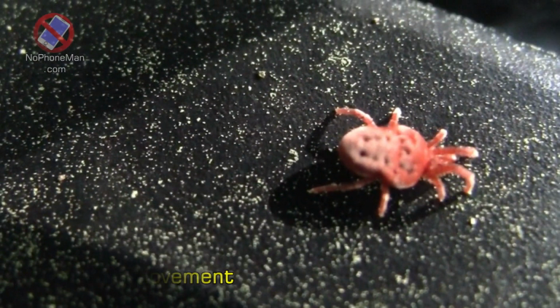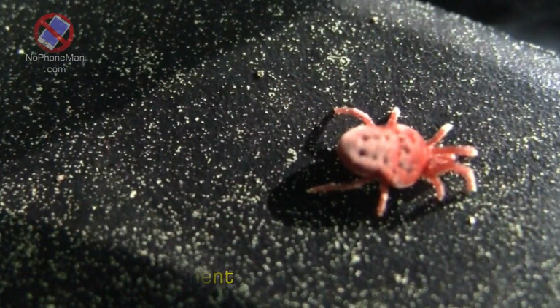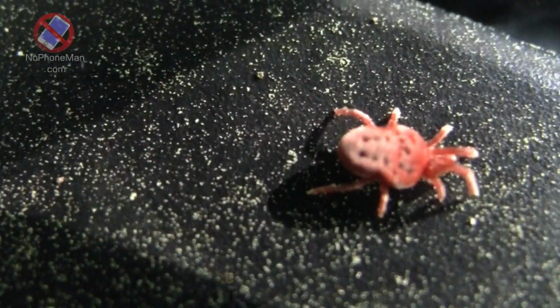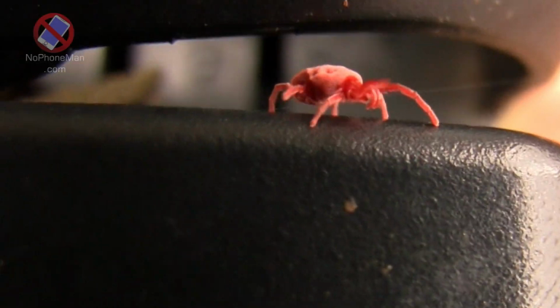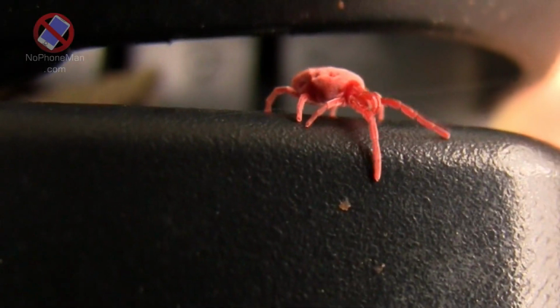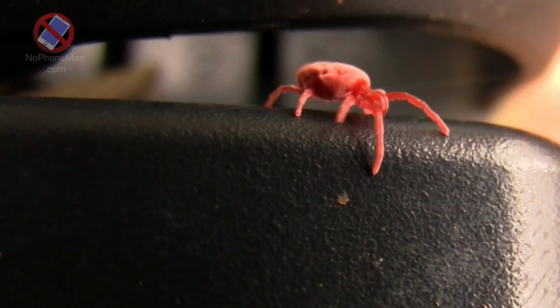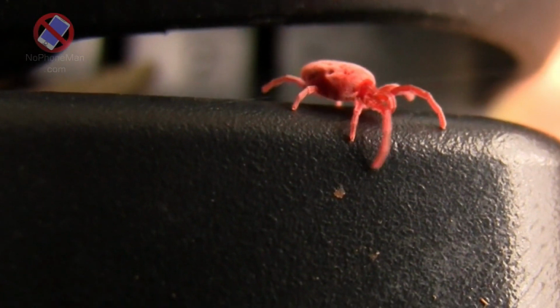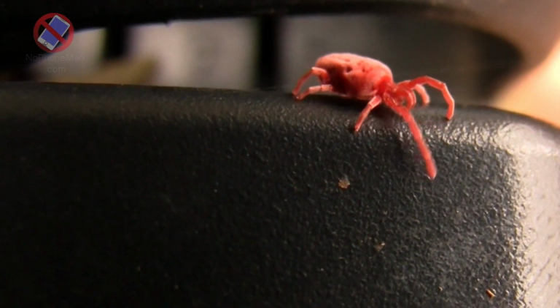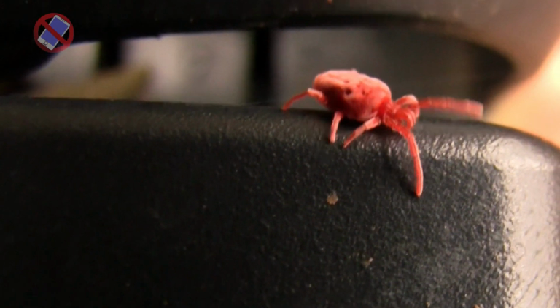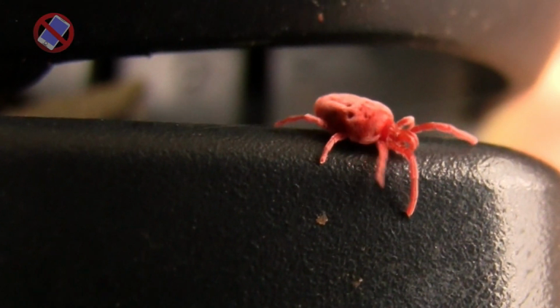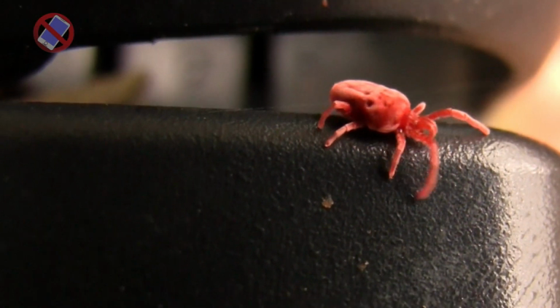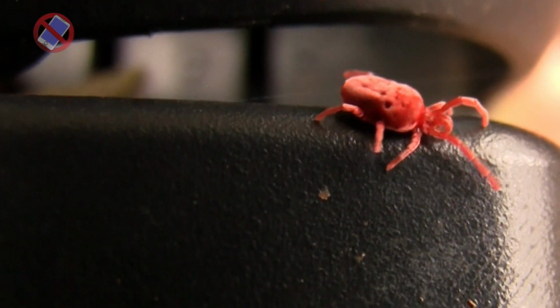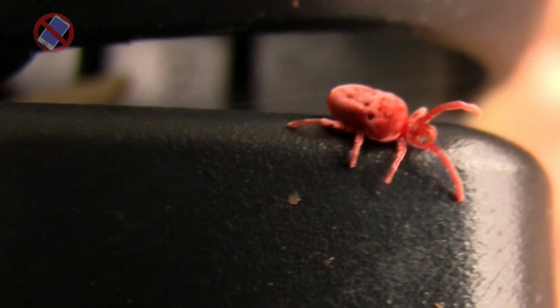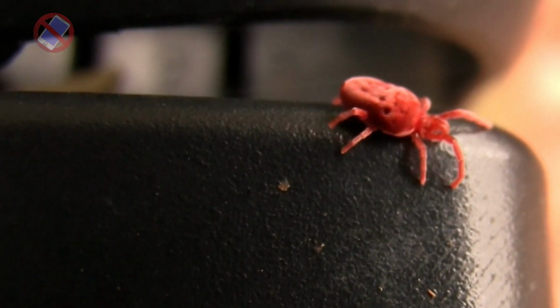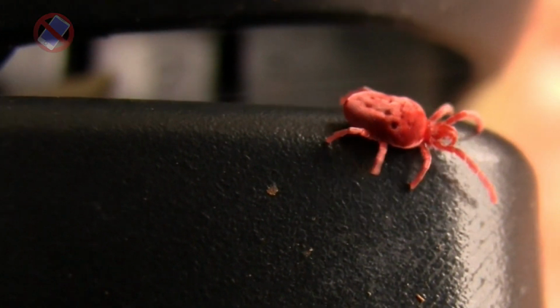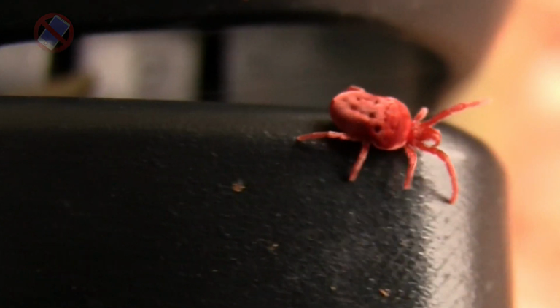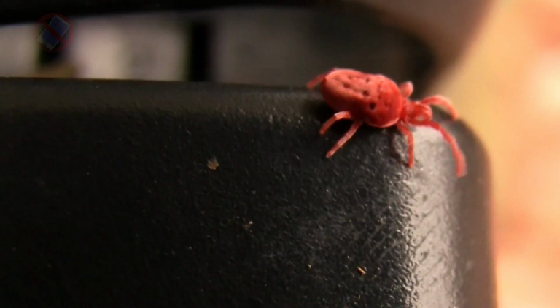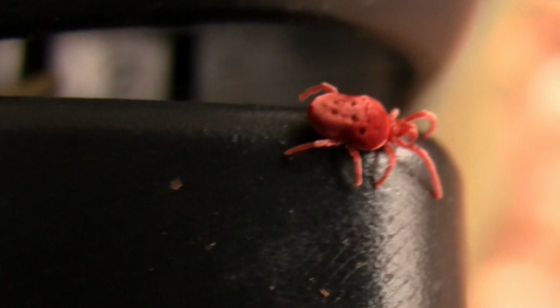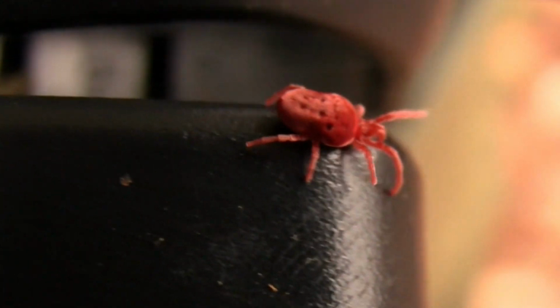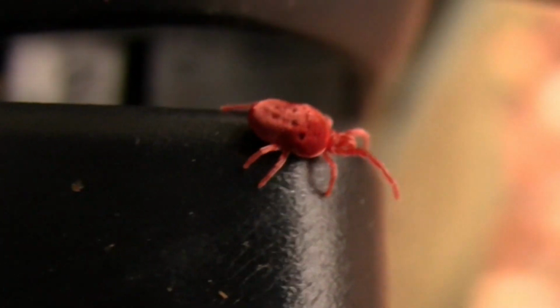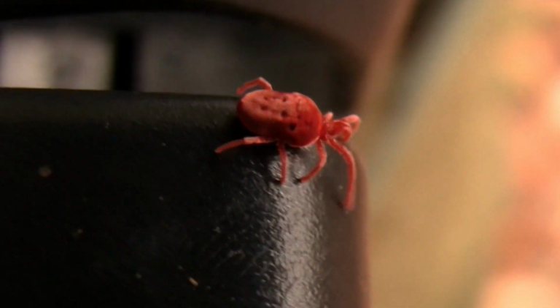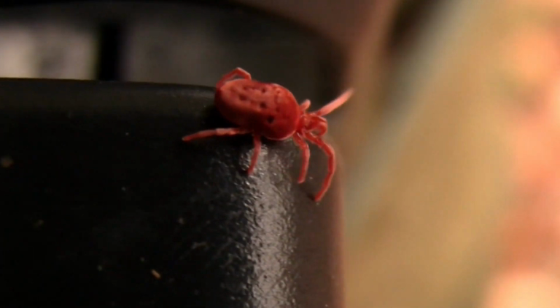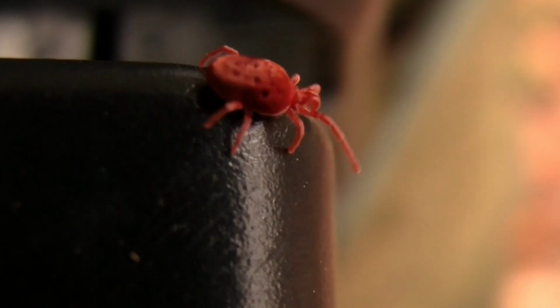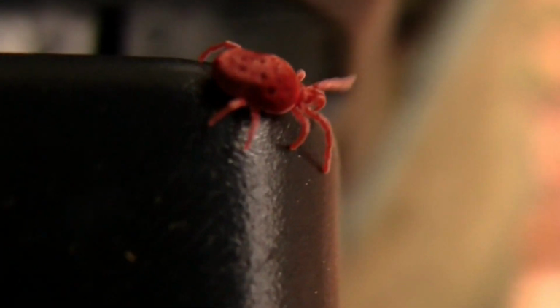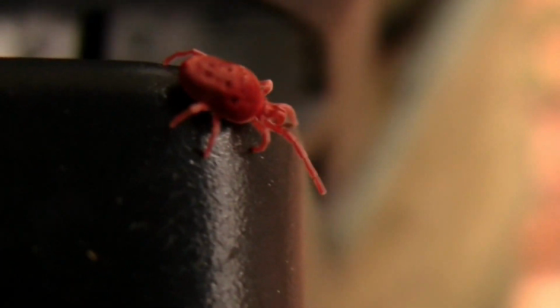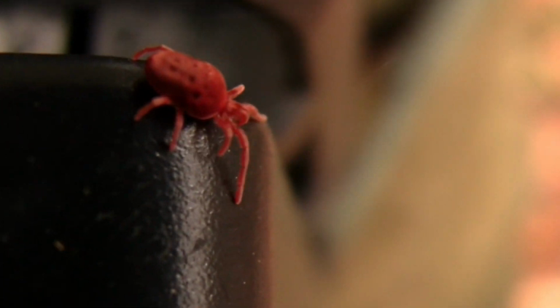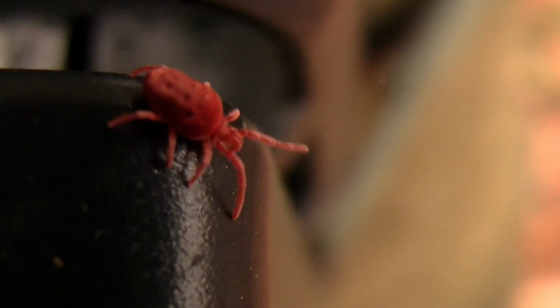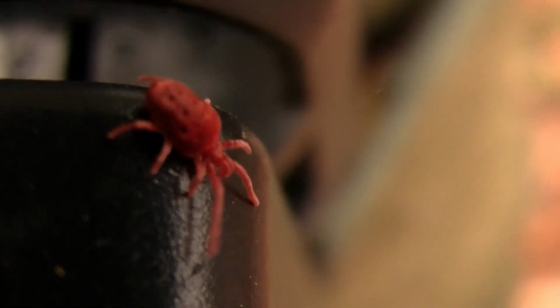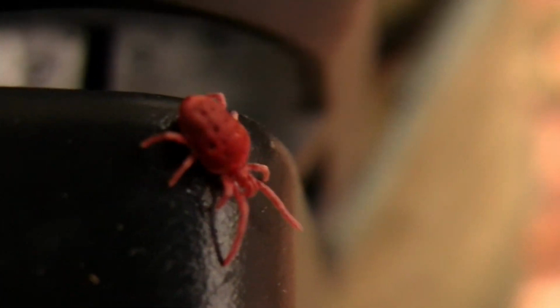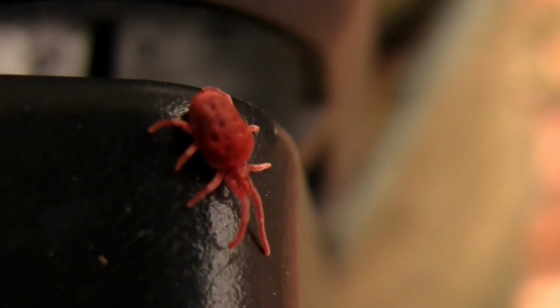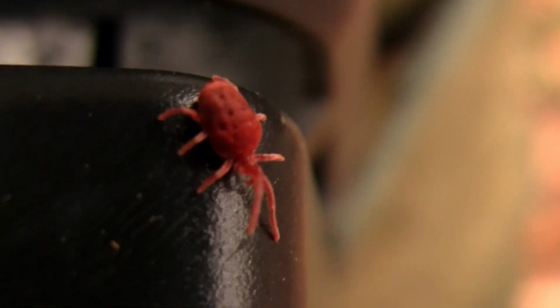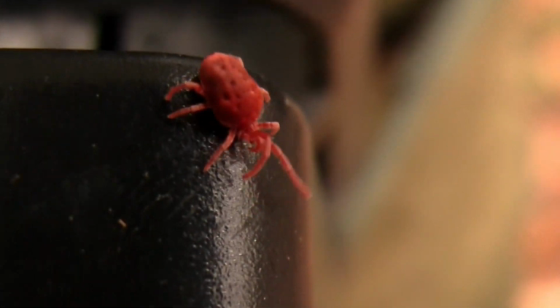Fact number ten: Slow Movement. Despite having eight legs, red velvet mites move quite slowly. They are not as agile as some other arachnids and are more commonly observed crawling along the ground.